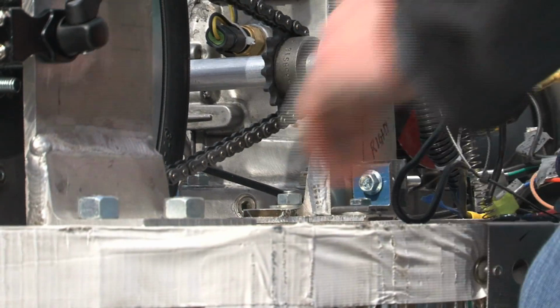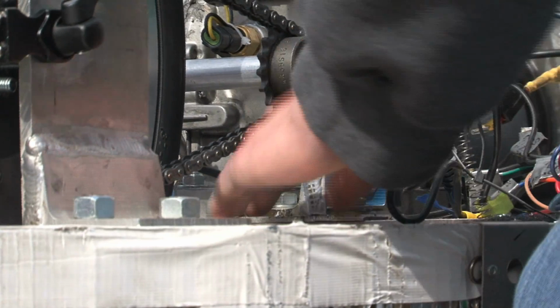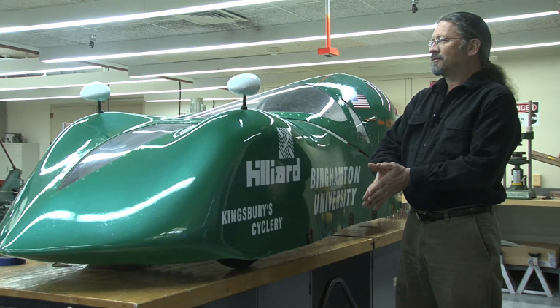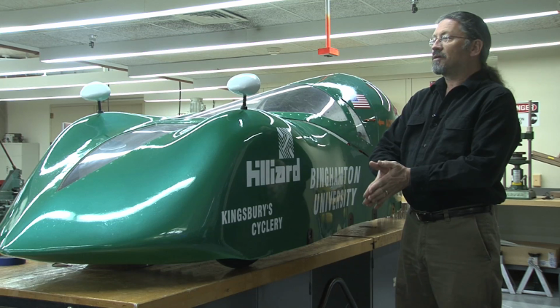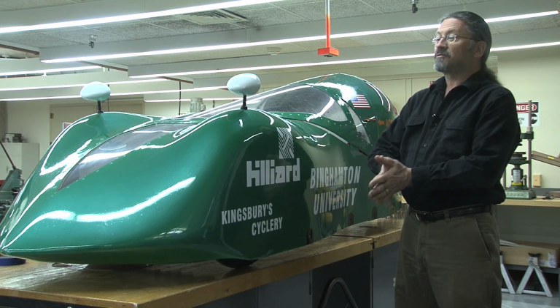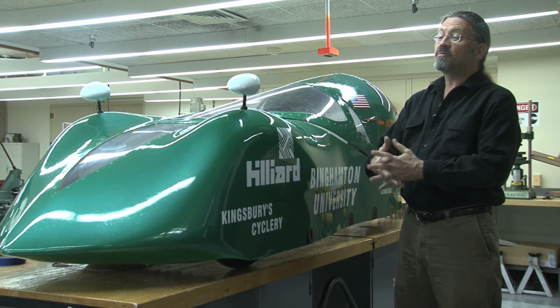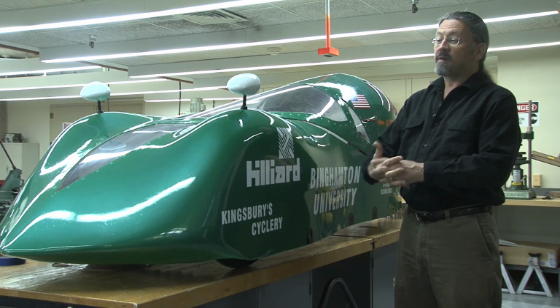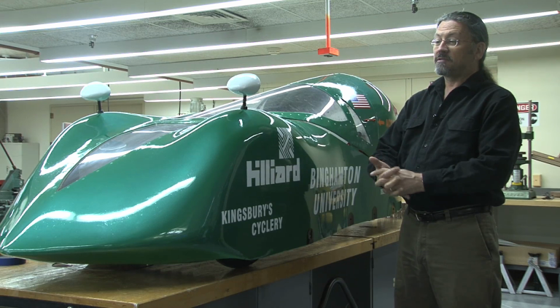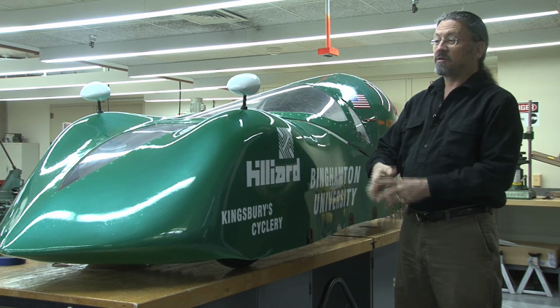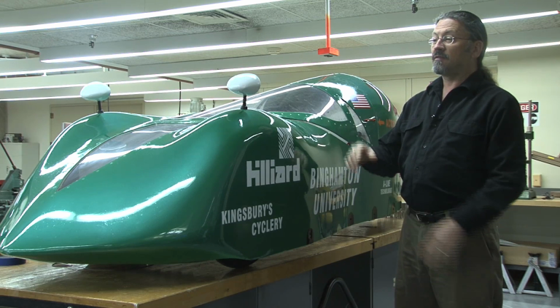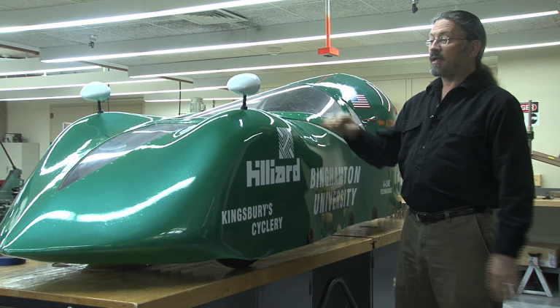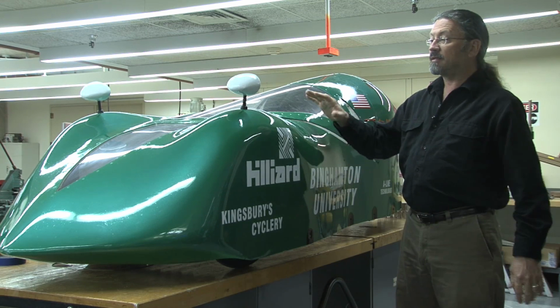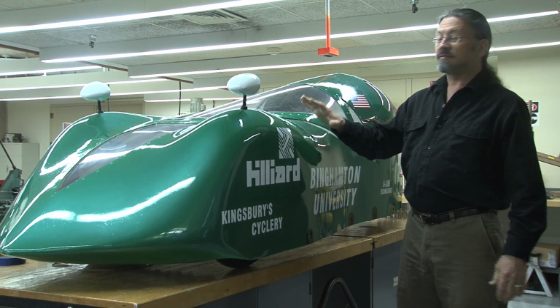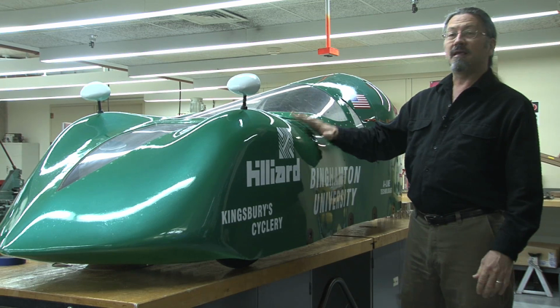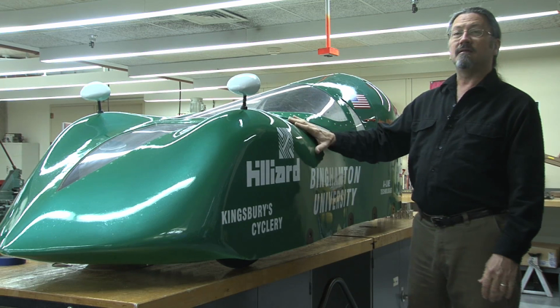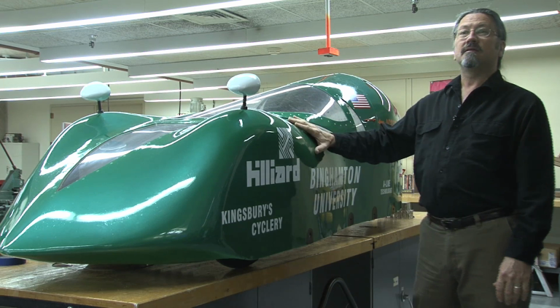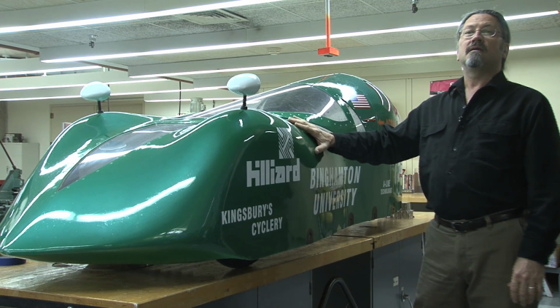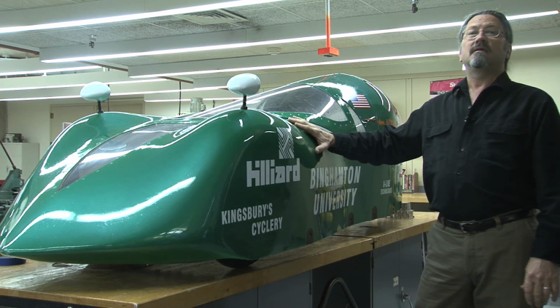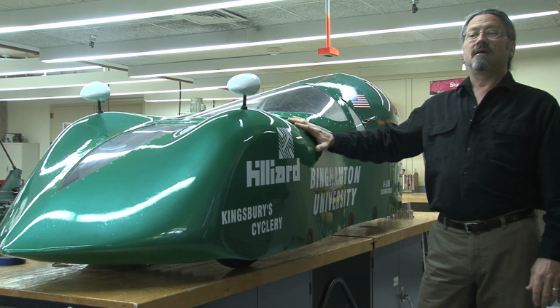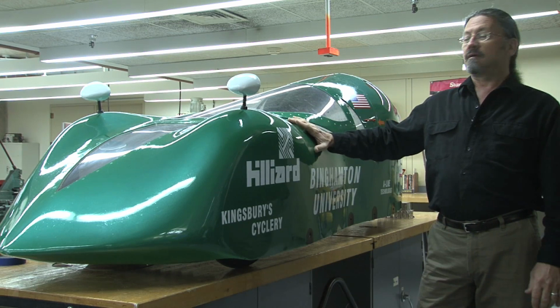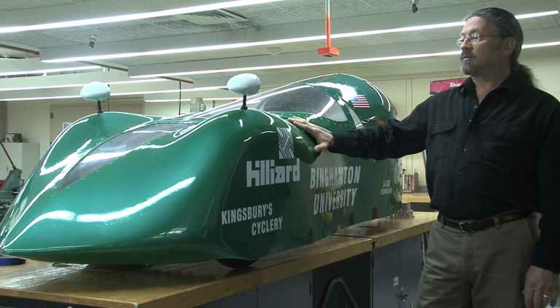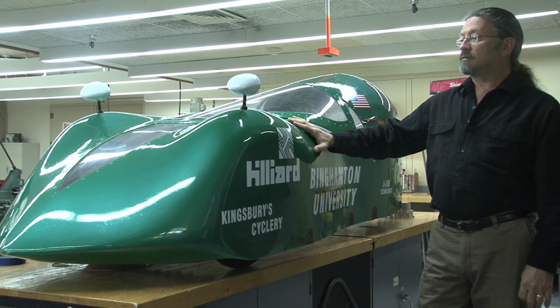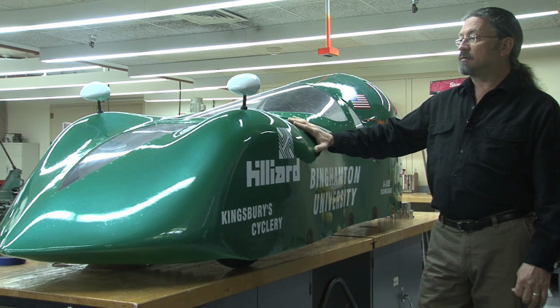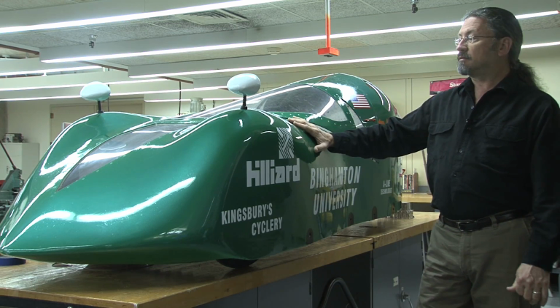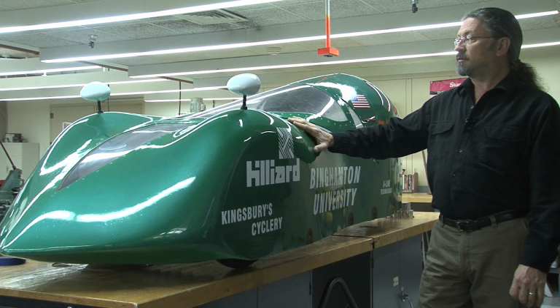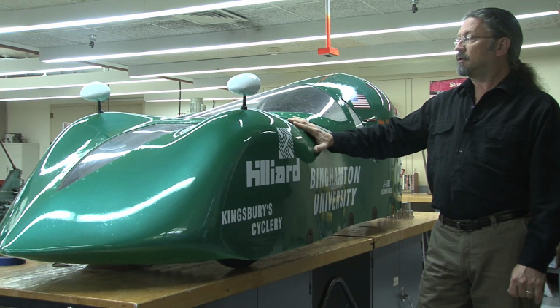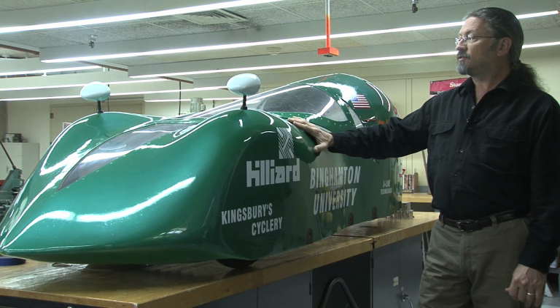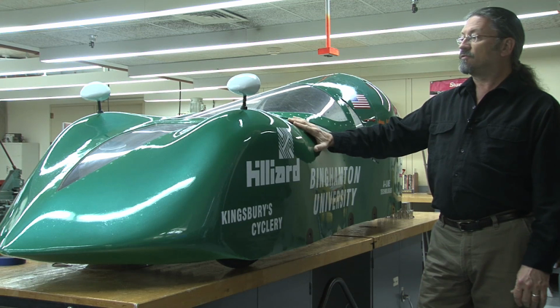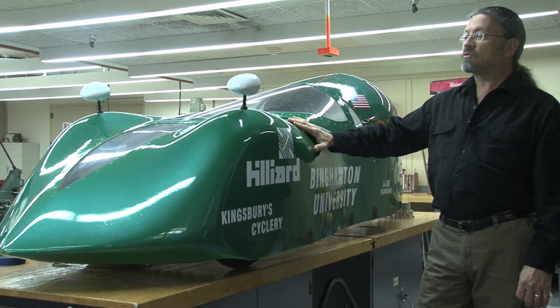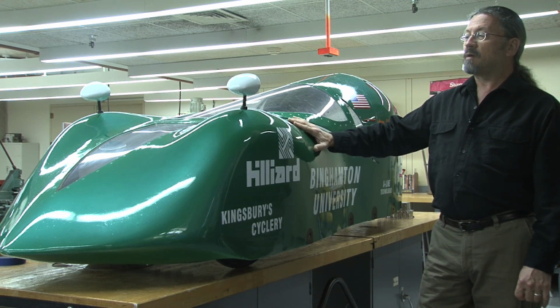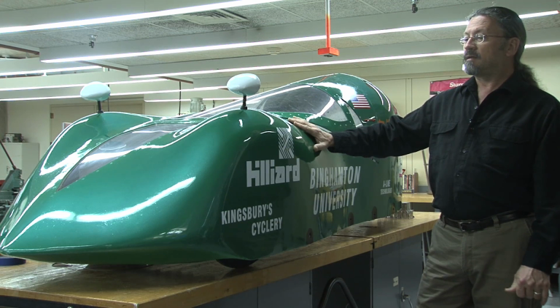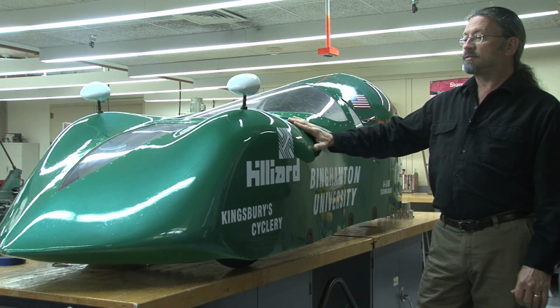This car is a super mileage car. The idea is to gain efficient fuel mileage.